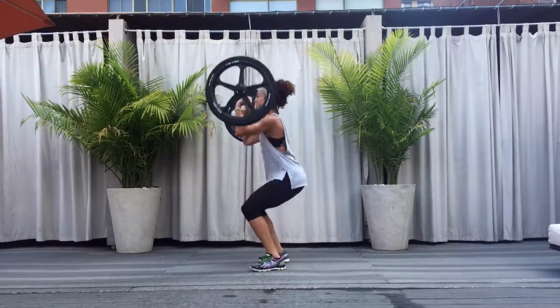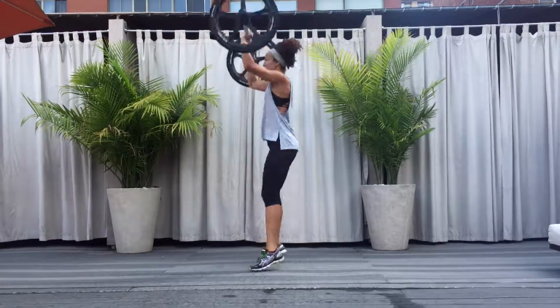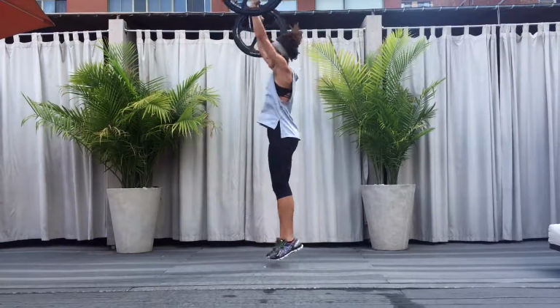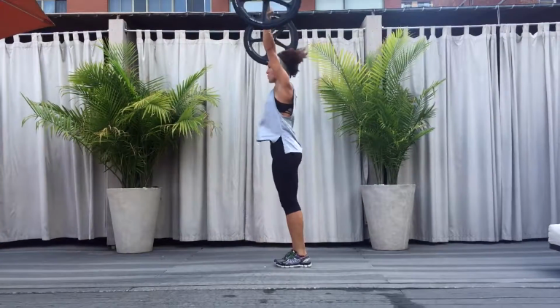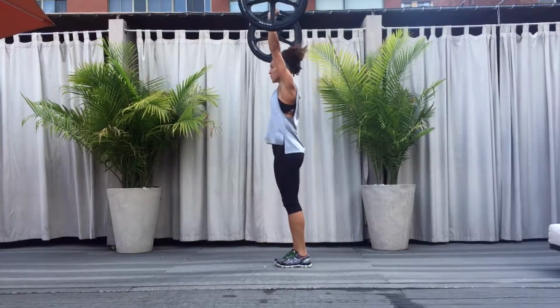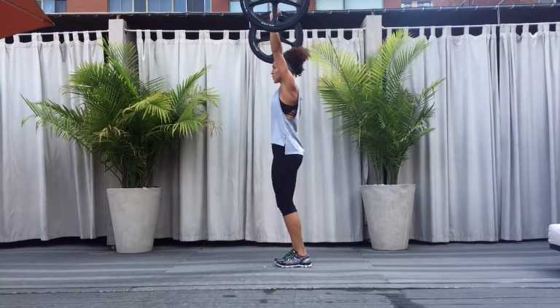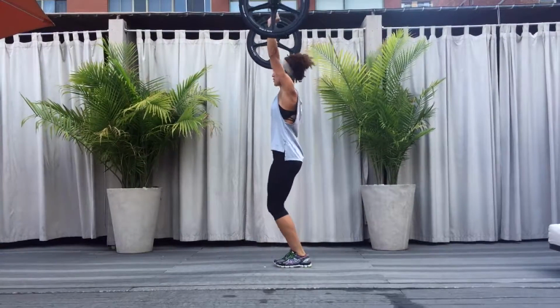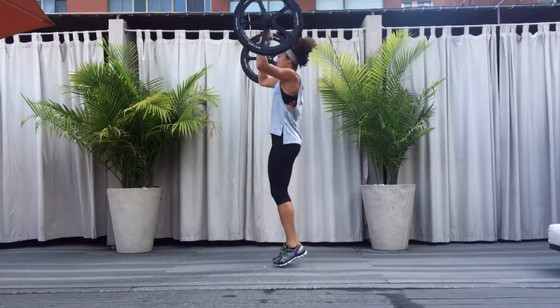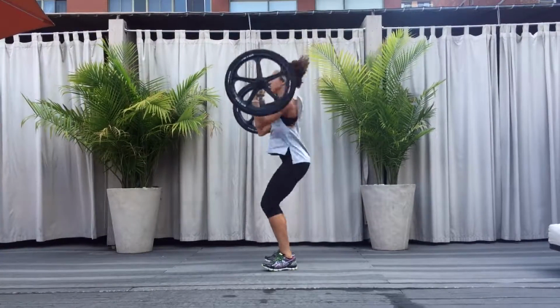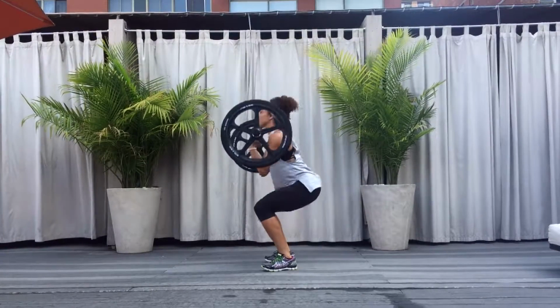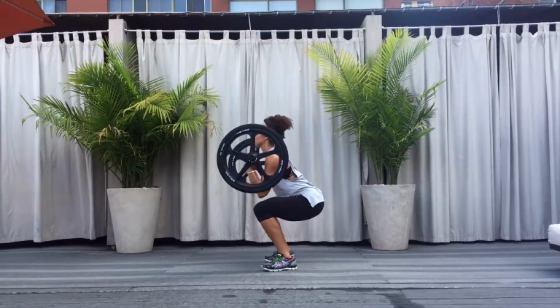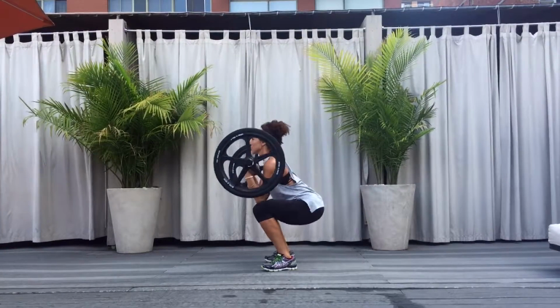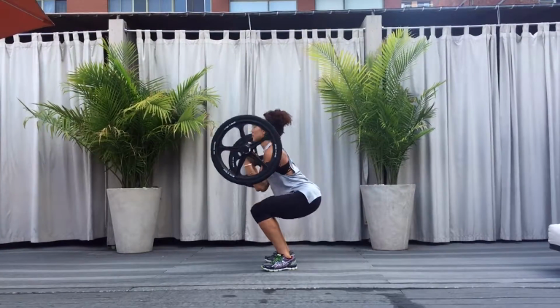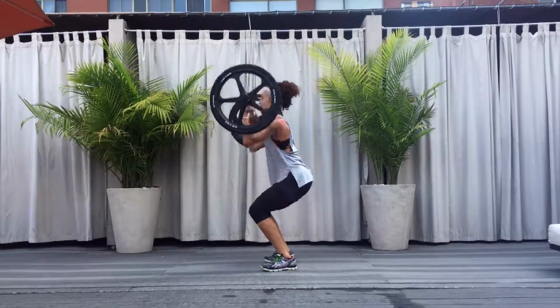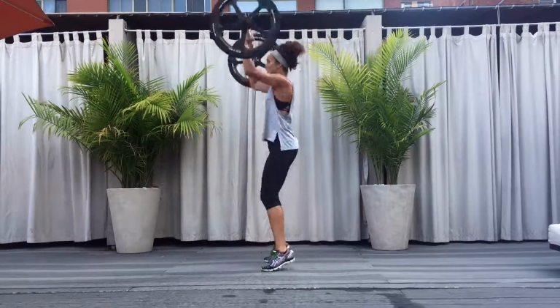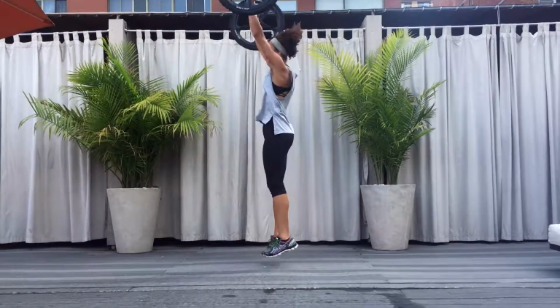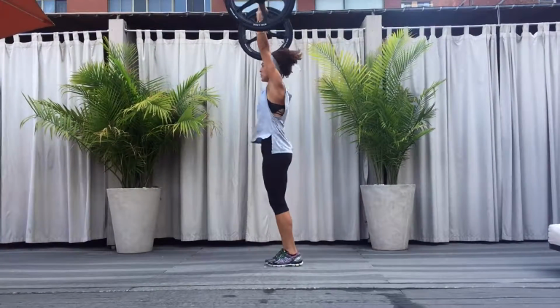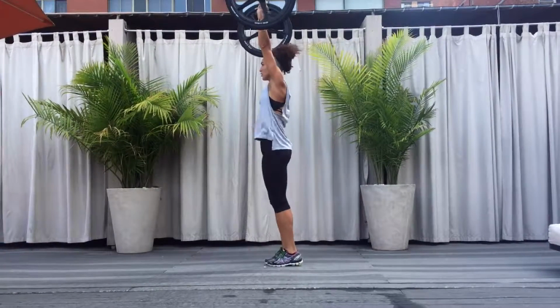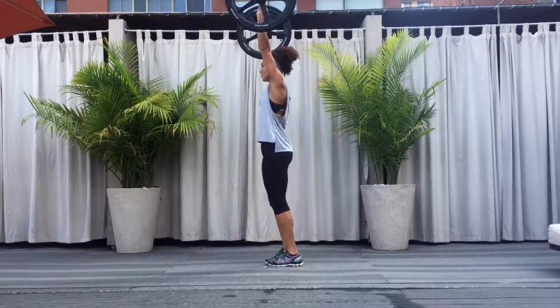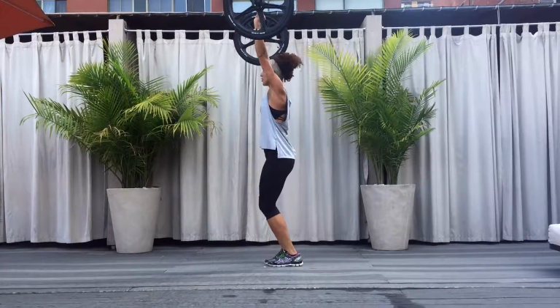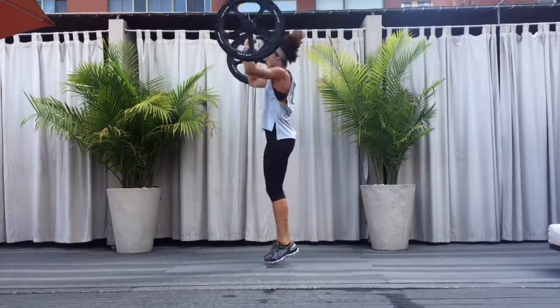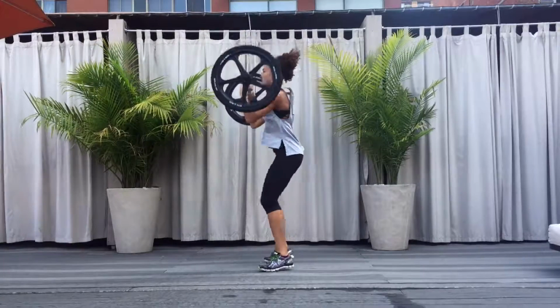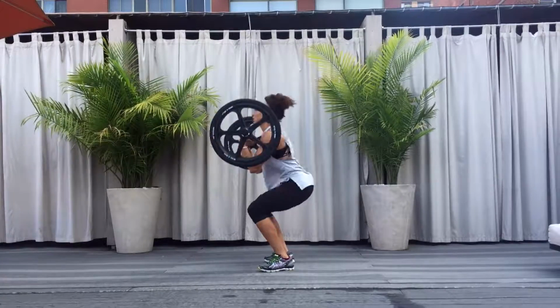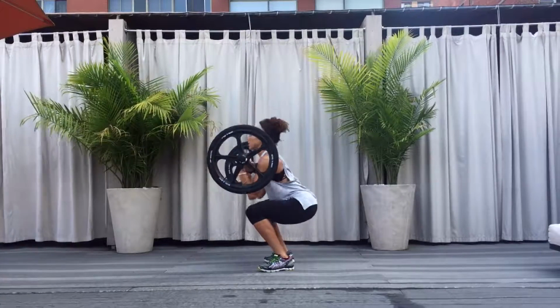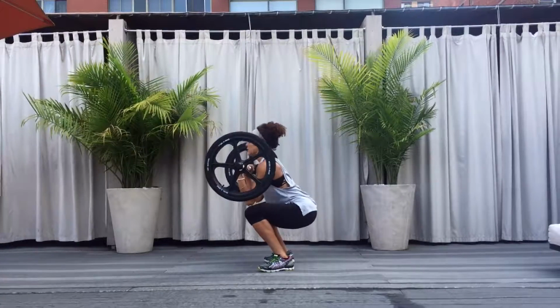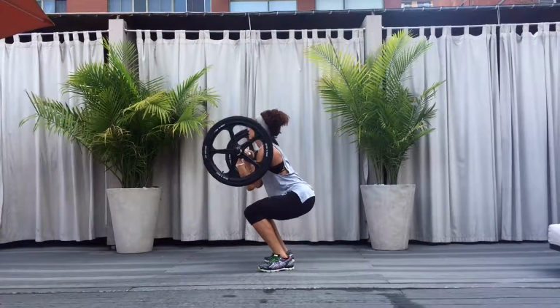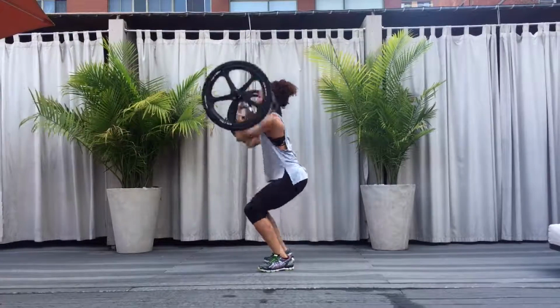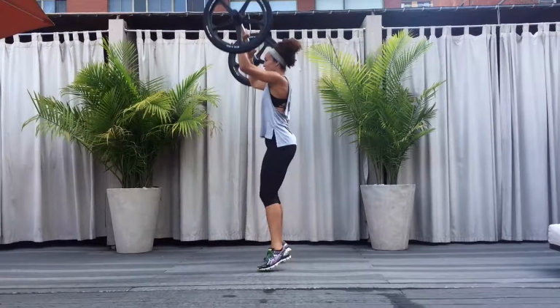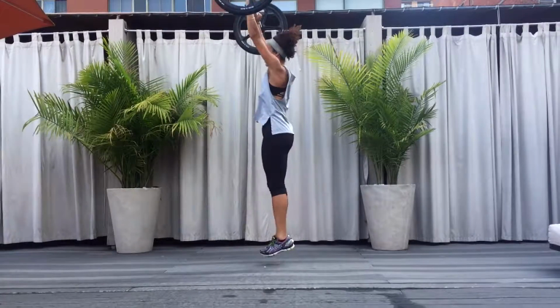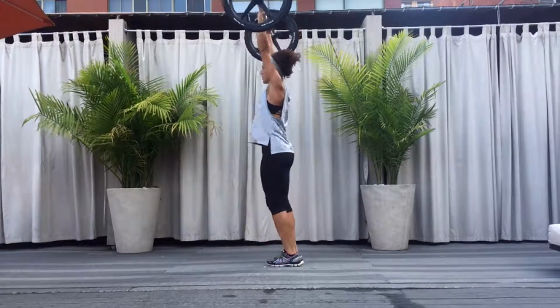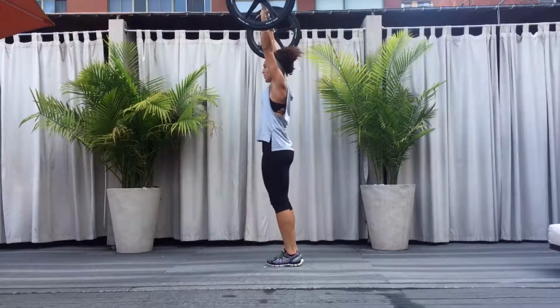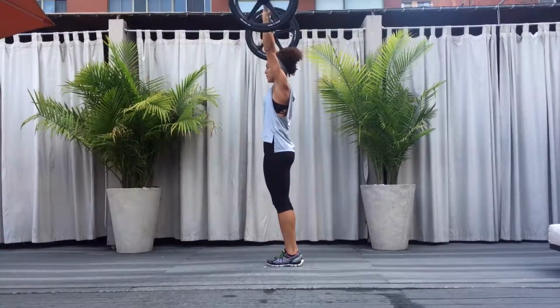Pop the feet apart as you drop into the squat, lowering the axle back to the front rack position. Use our squat and press.